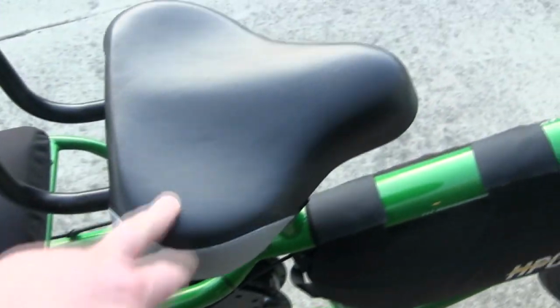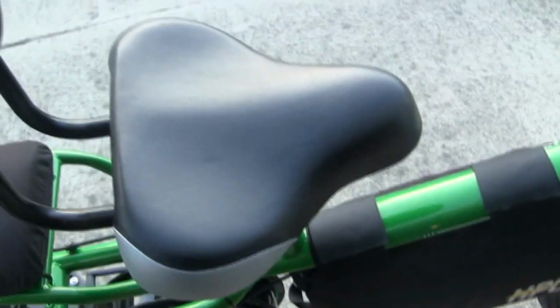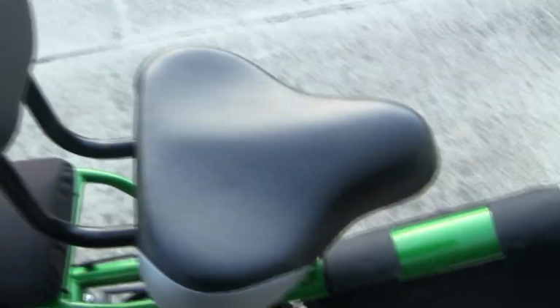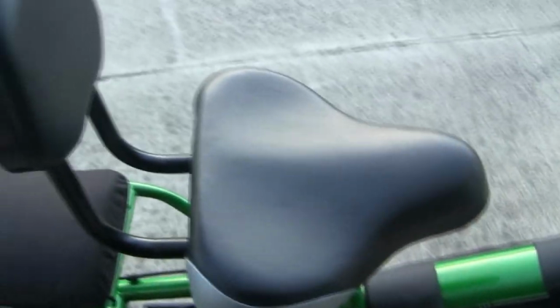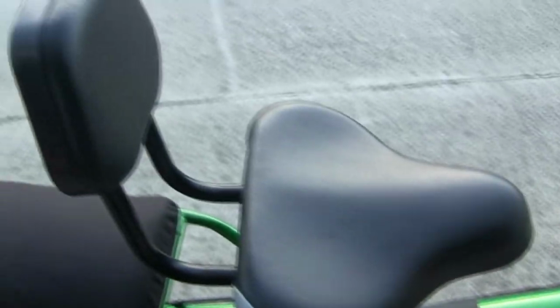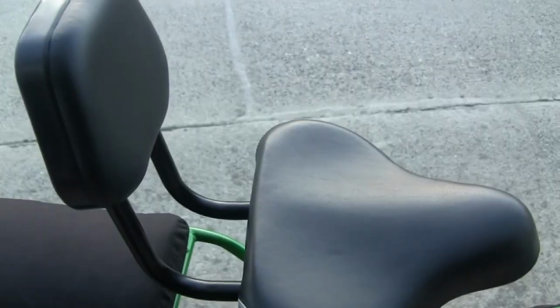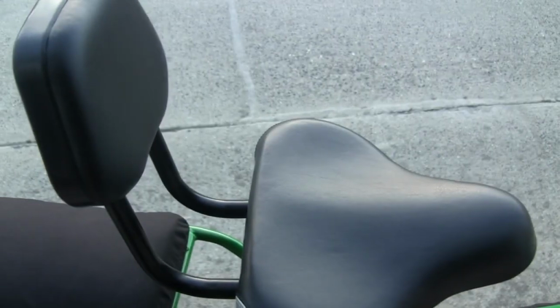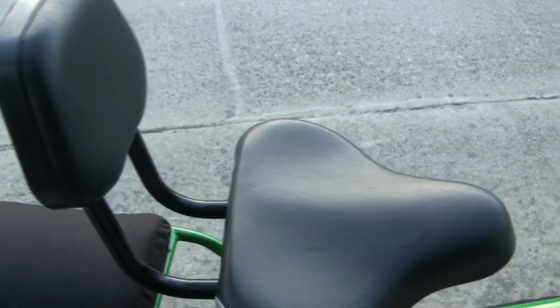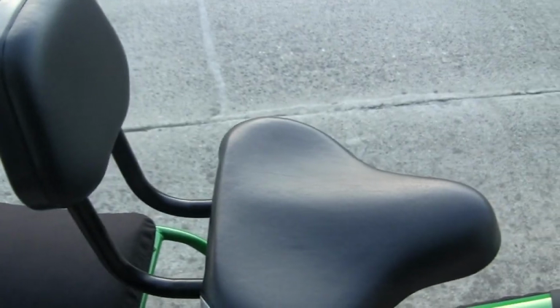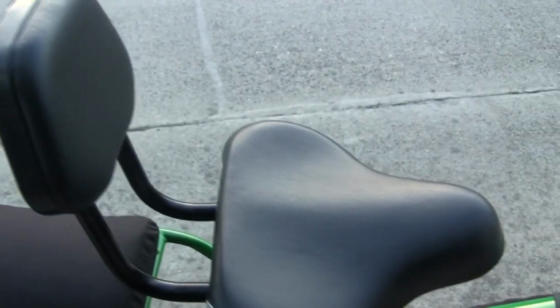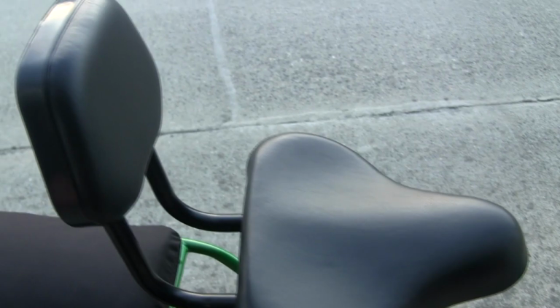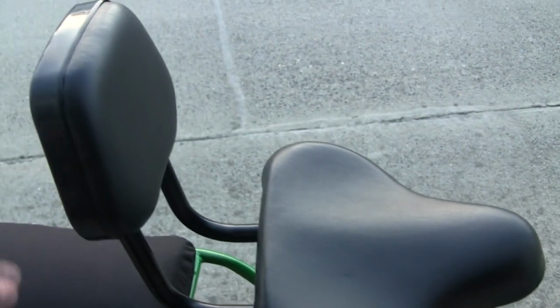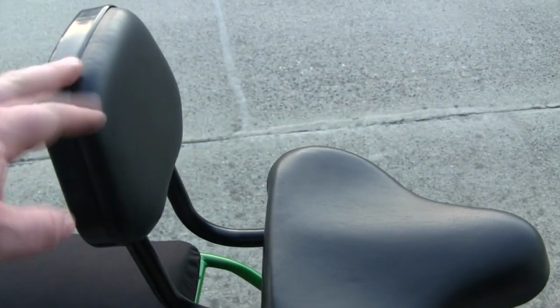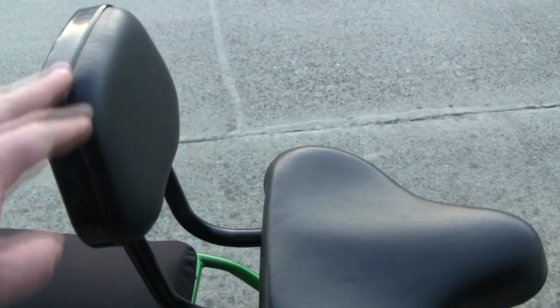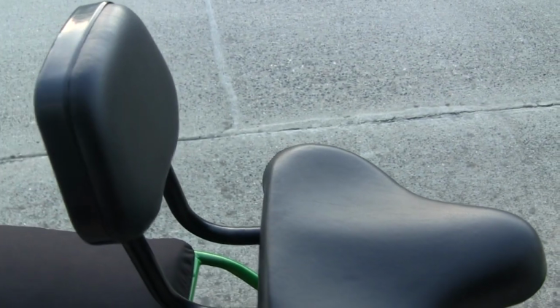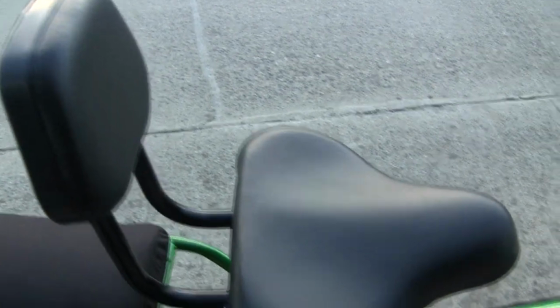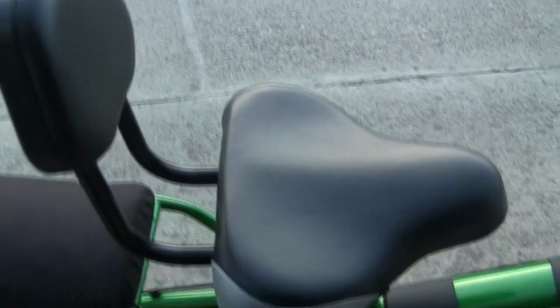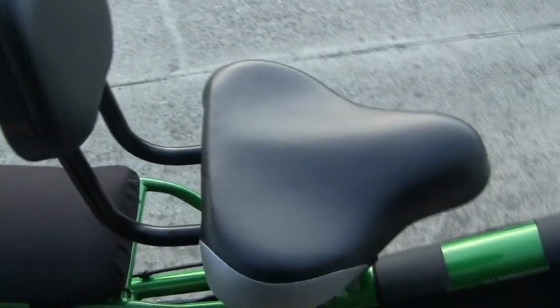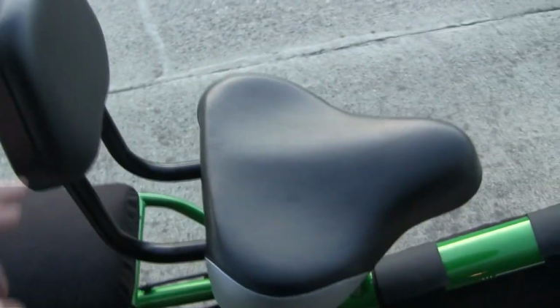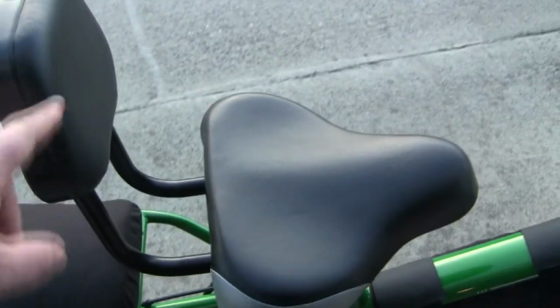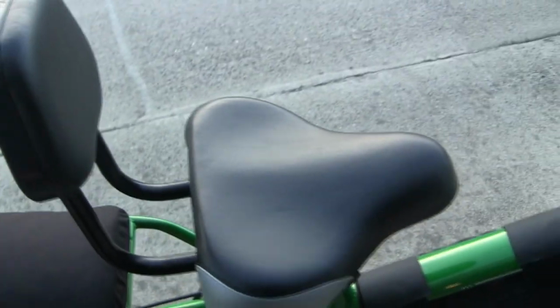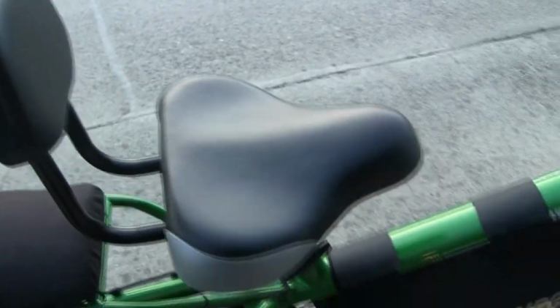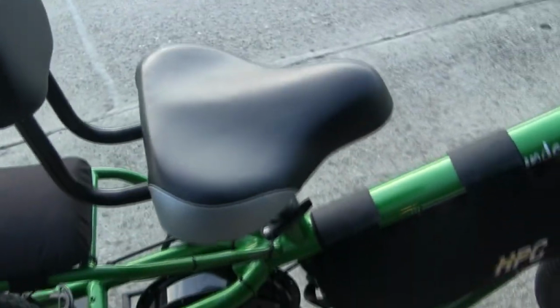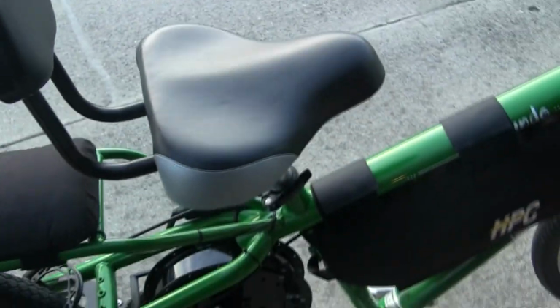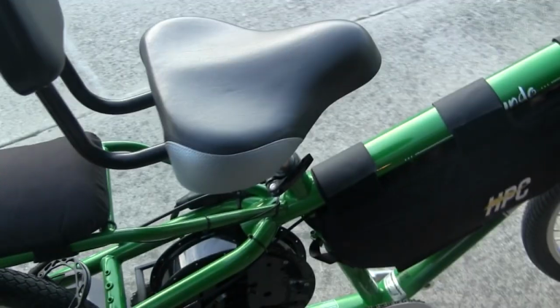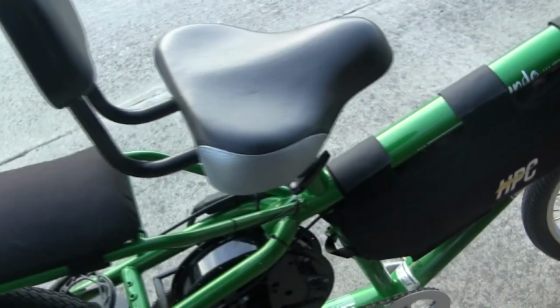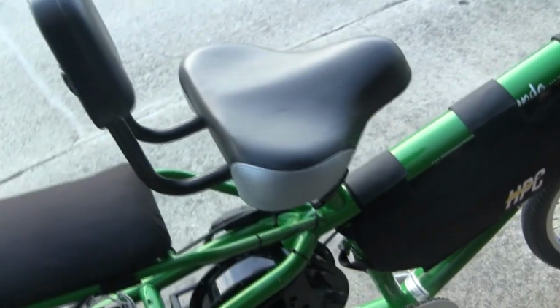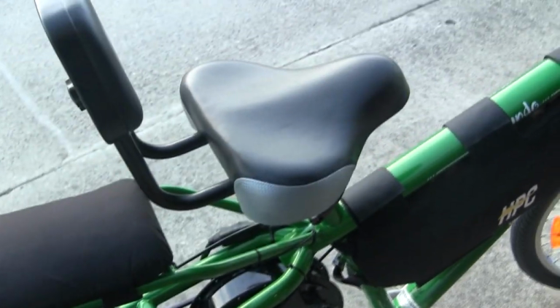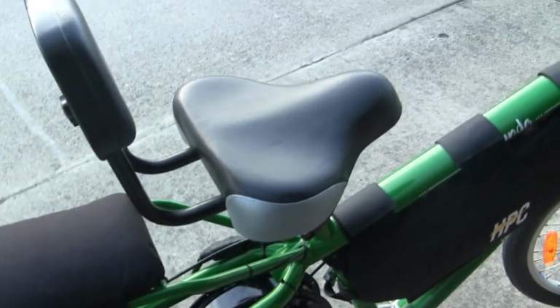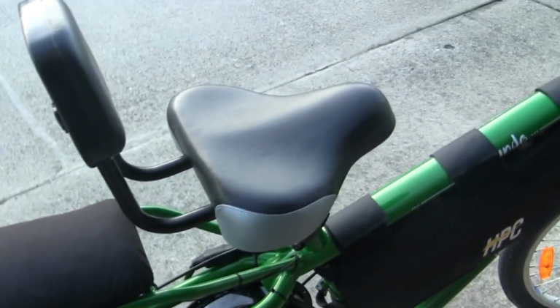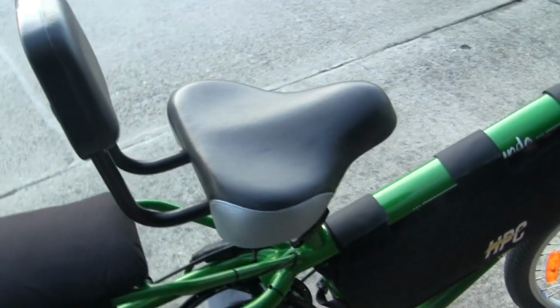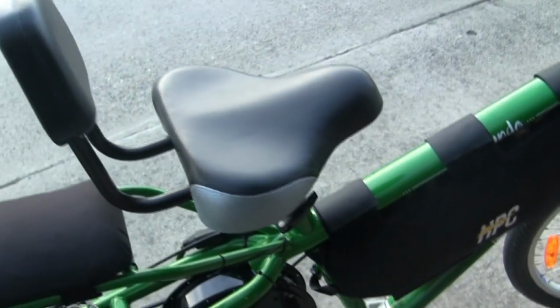I've also got the big wide comfort seat with the backrest. I really enjoy that — they're one of the most comfortable seats you can get for a bike.